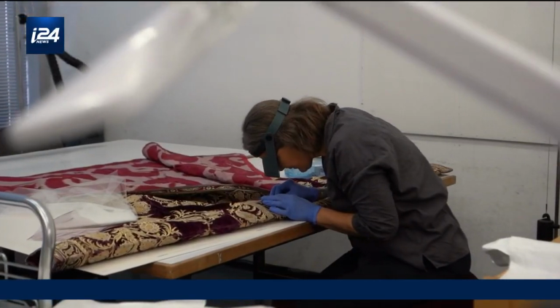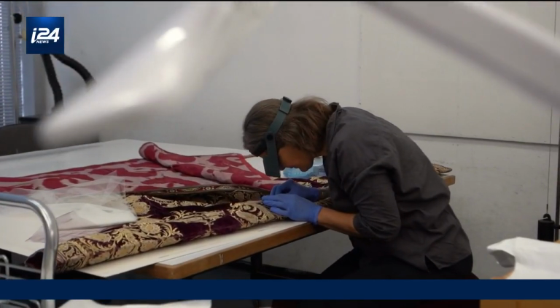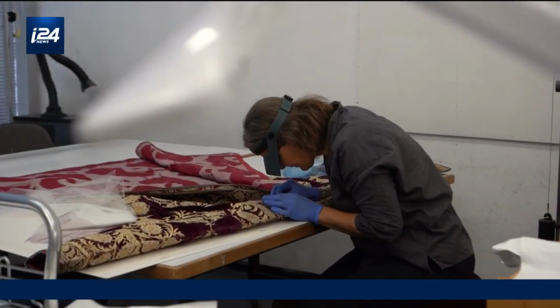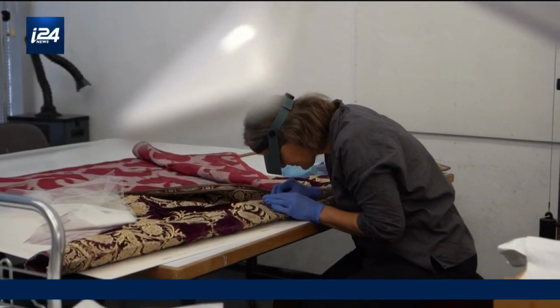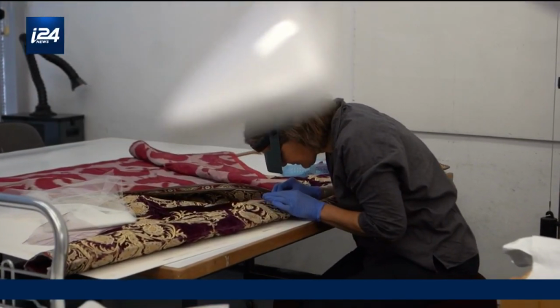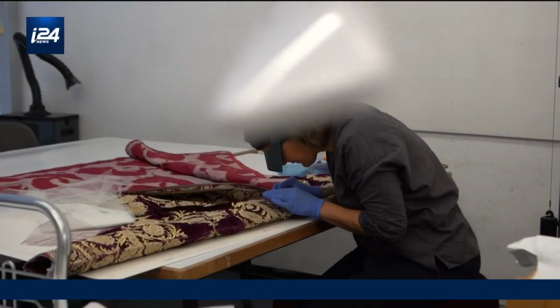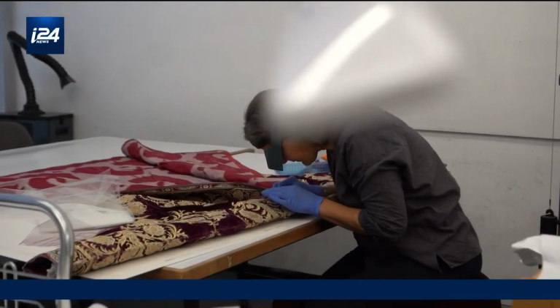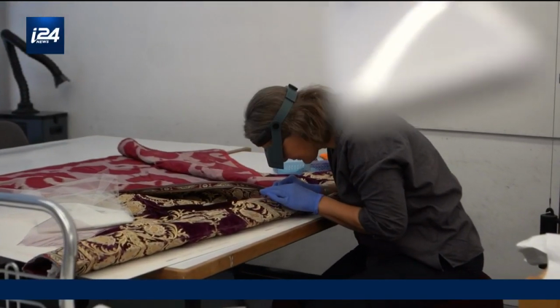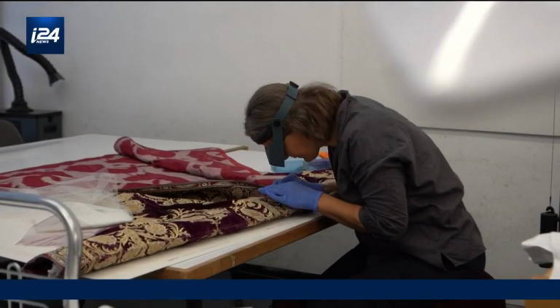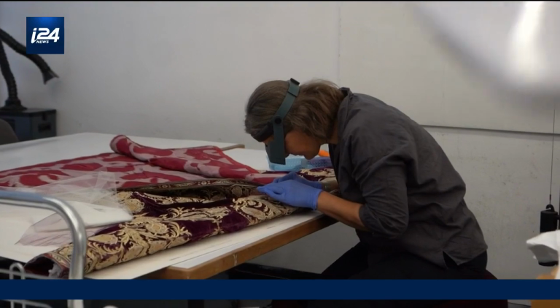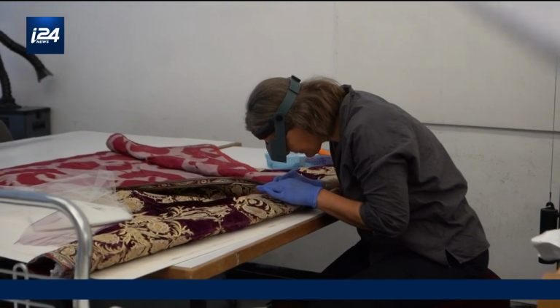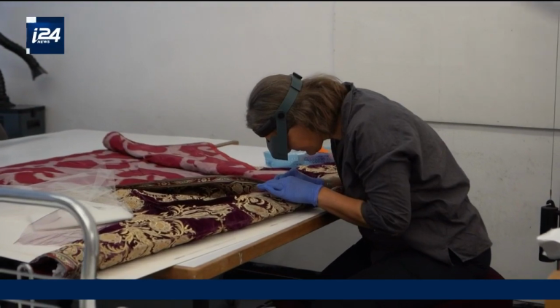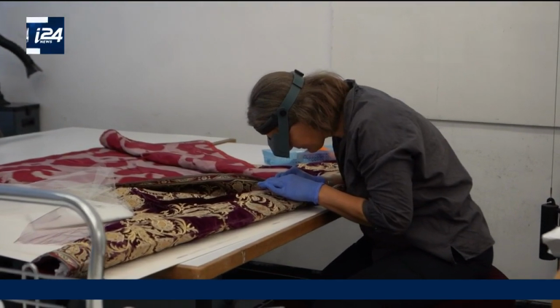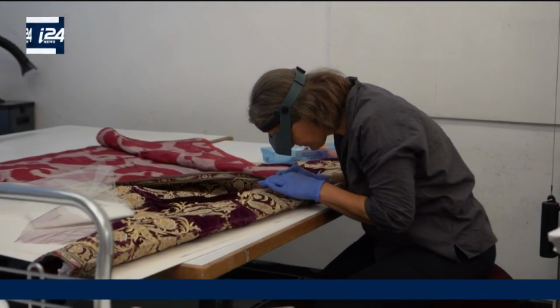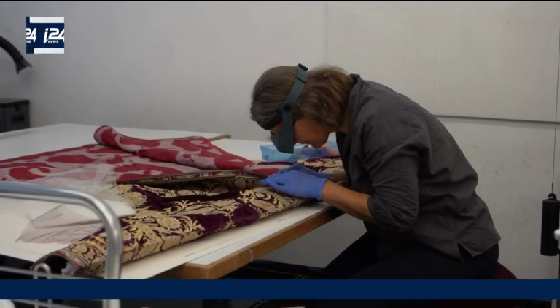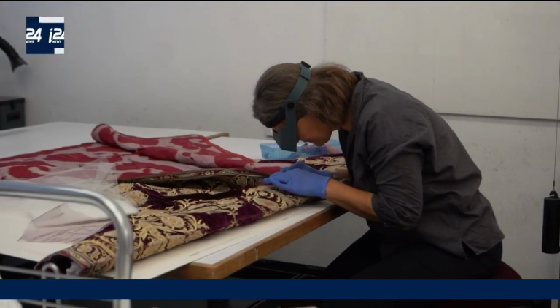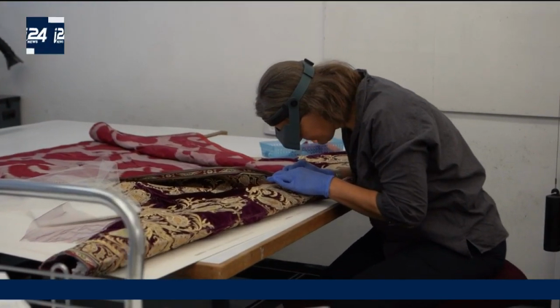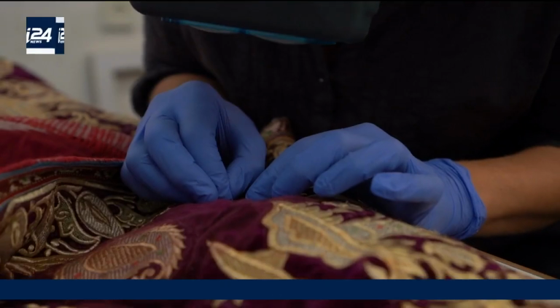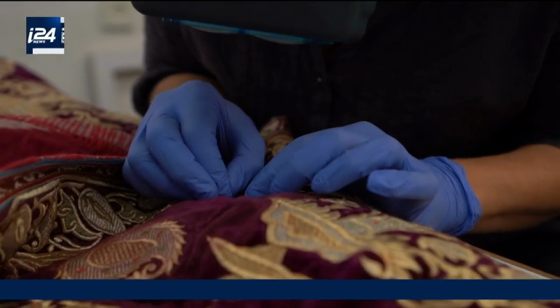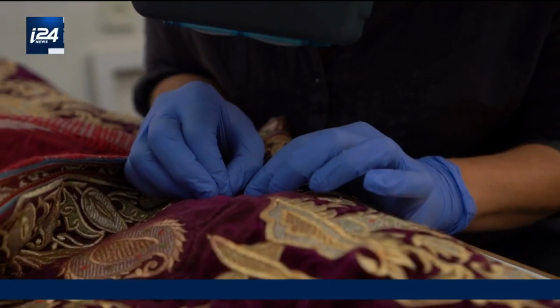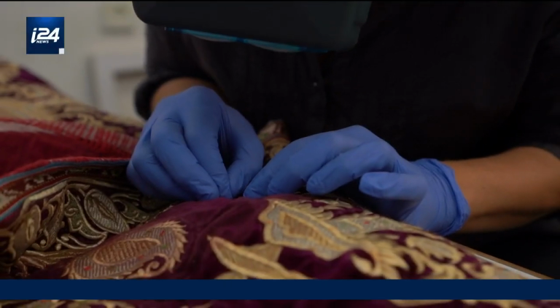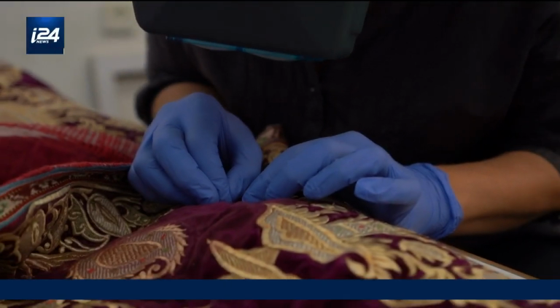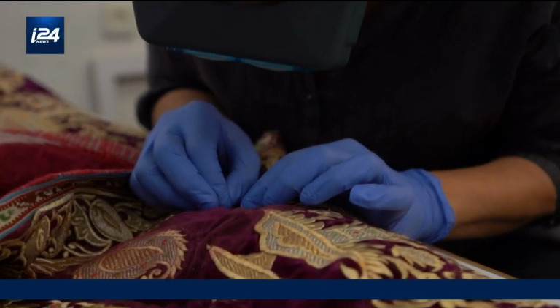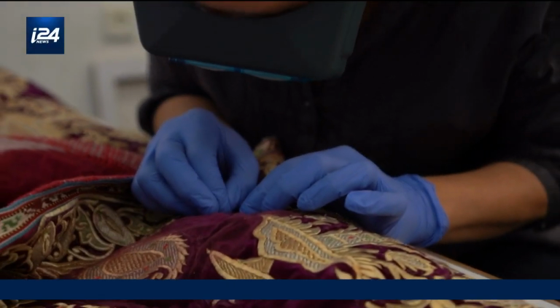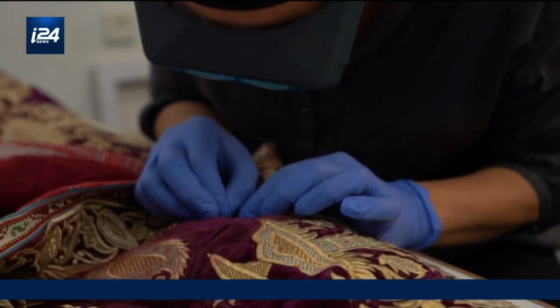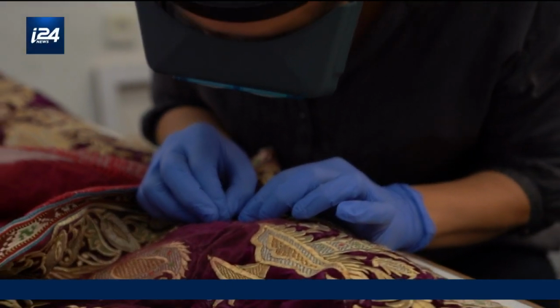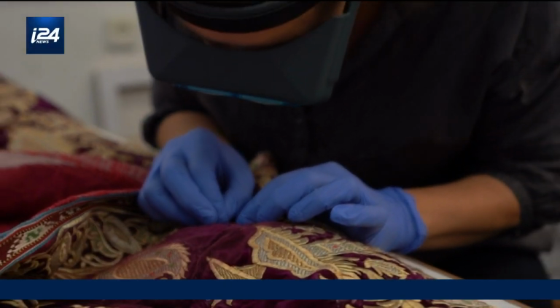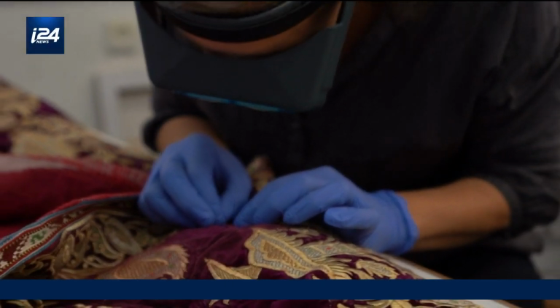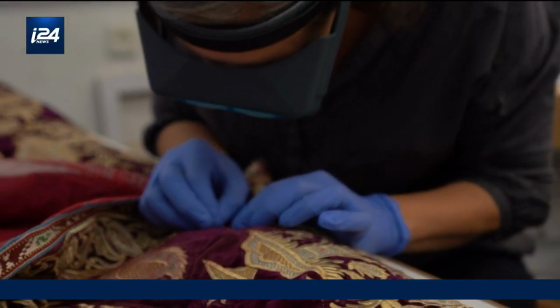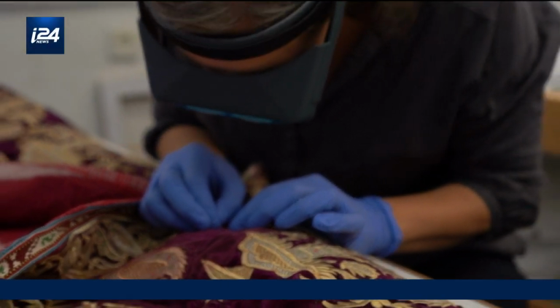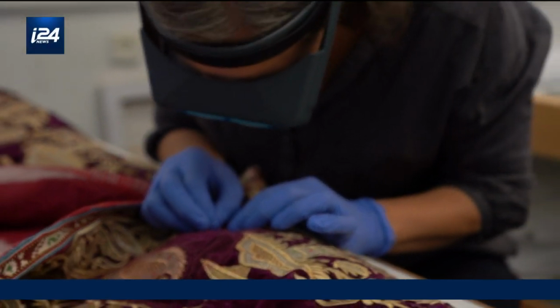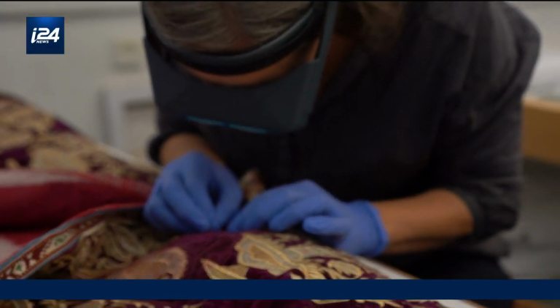Our next stop is the textile conservation lab, where we can see different fabrics and artworks.